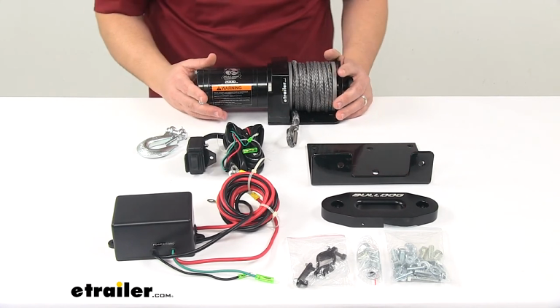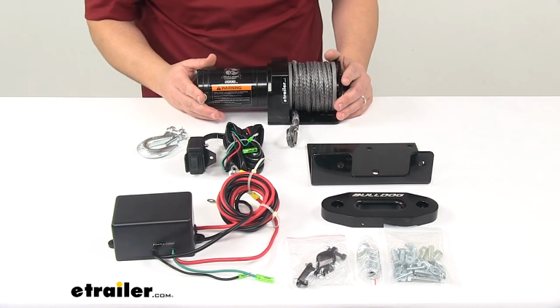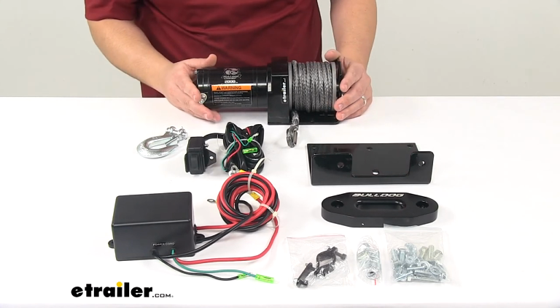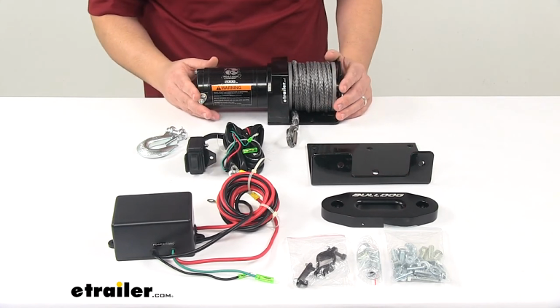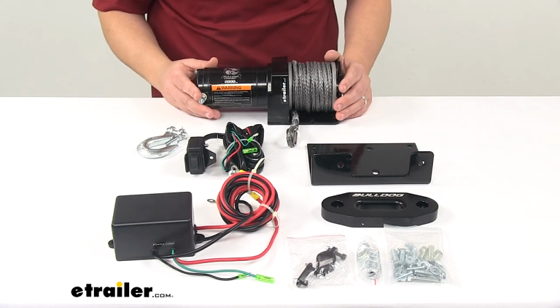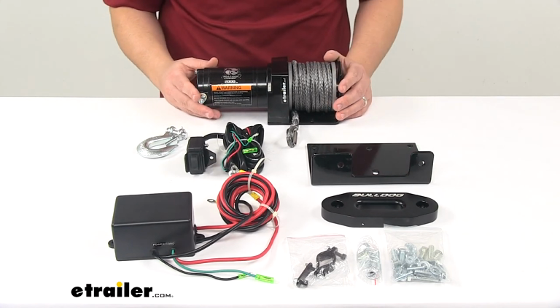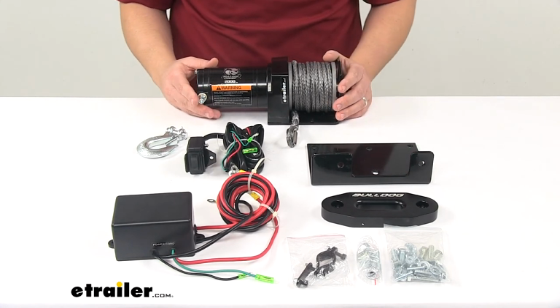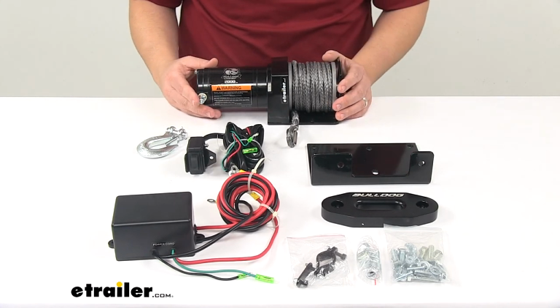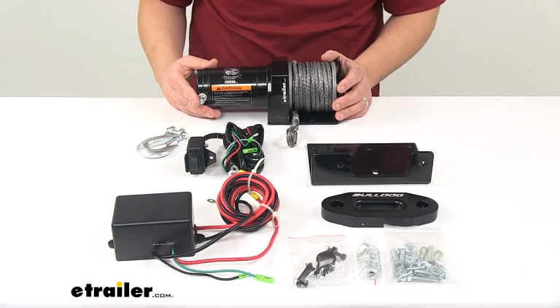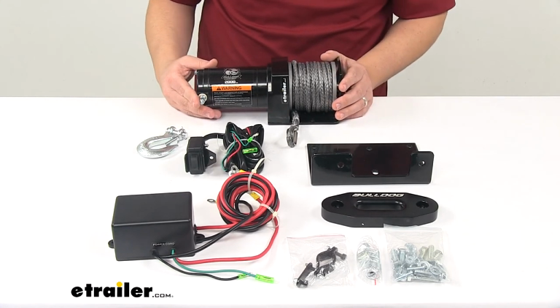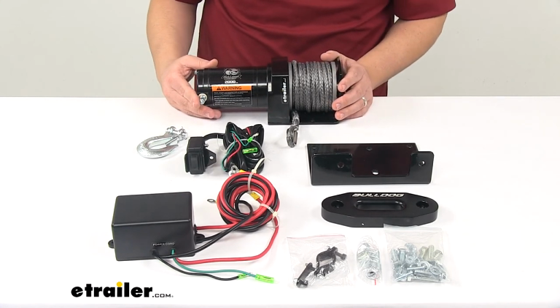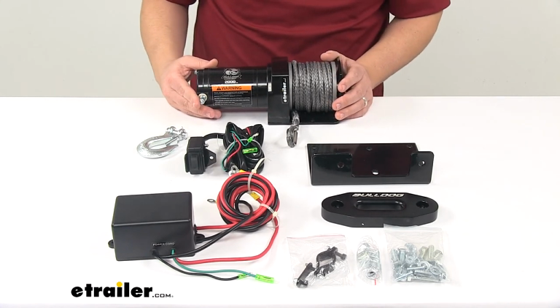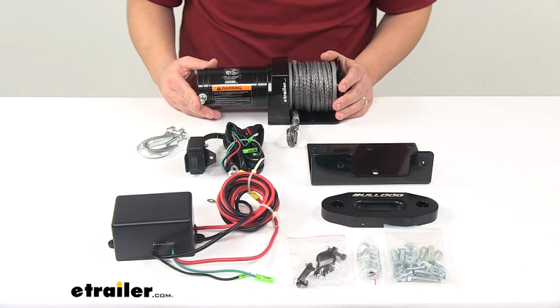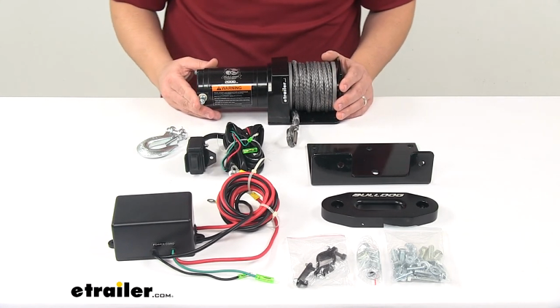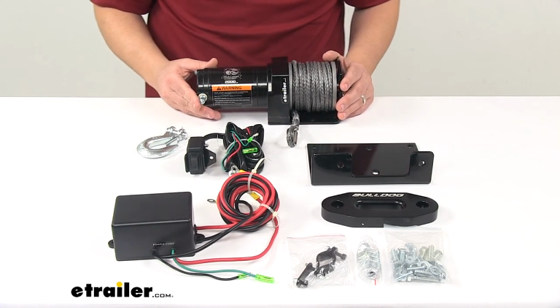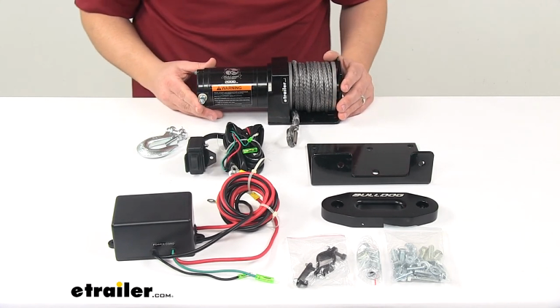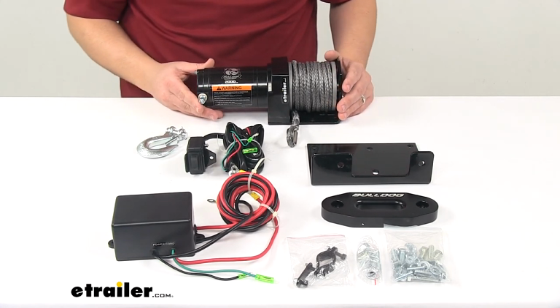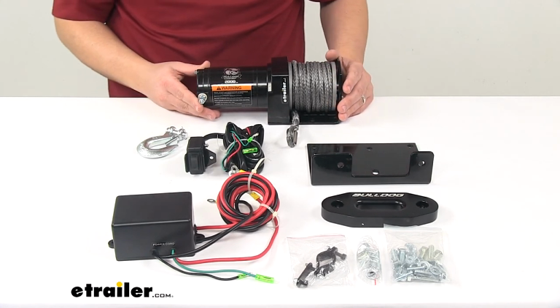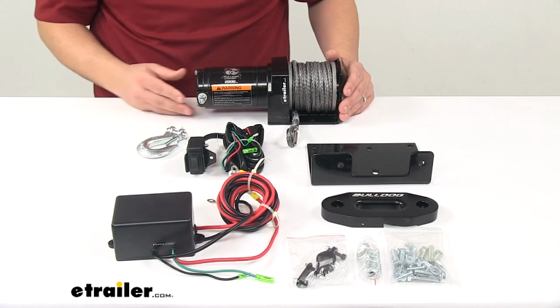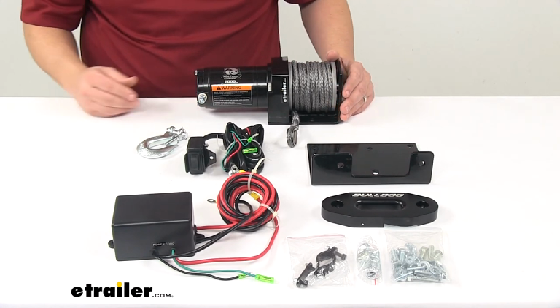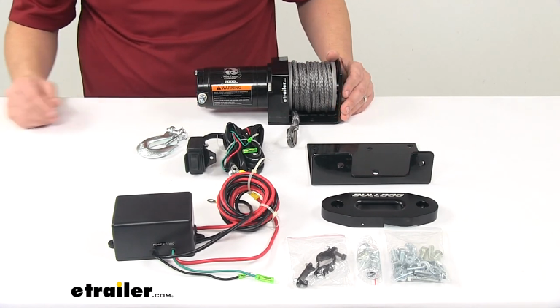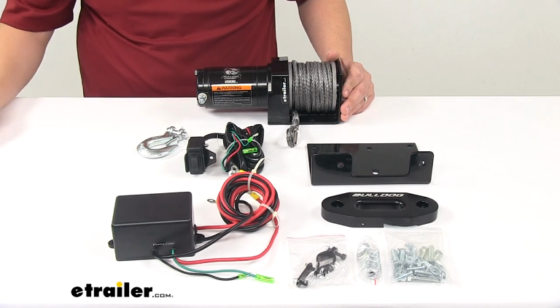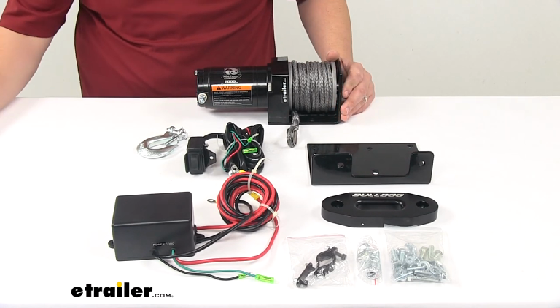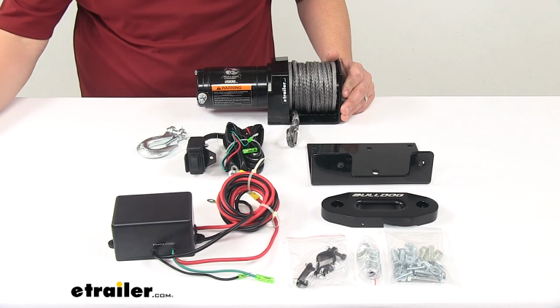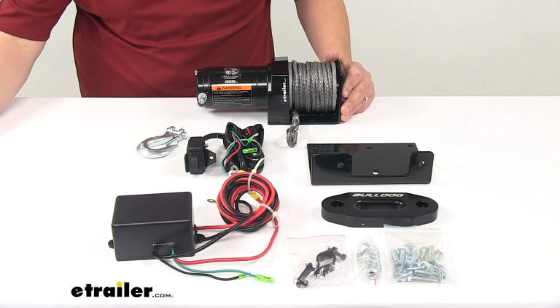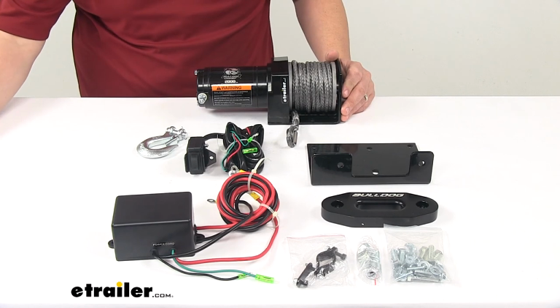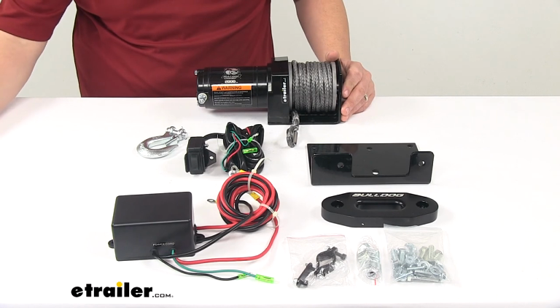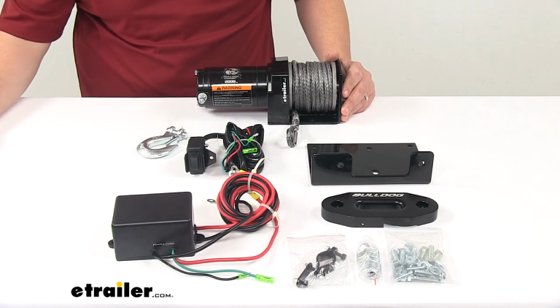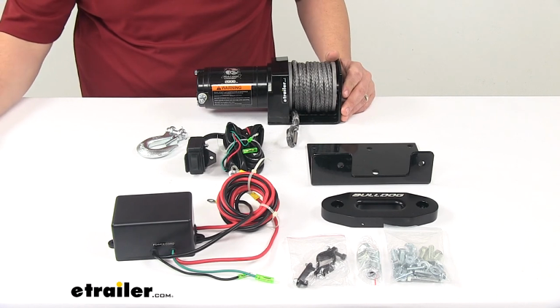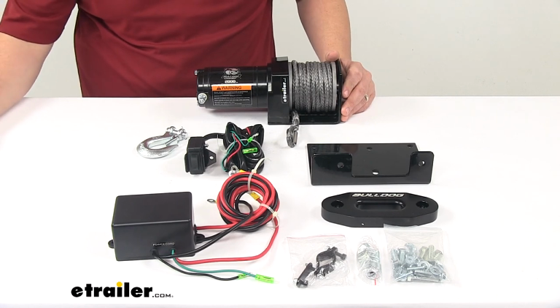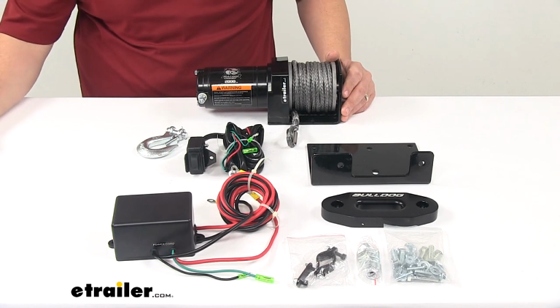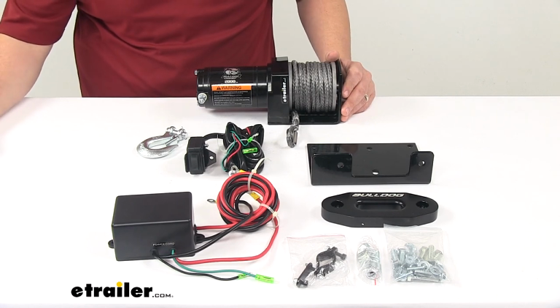That's going to do it for today's look at the Bulldog Winch Power Sport Series ATV Winch.